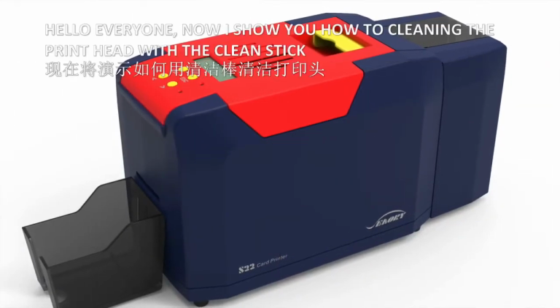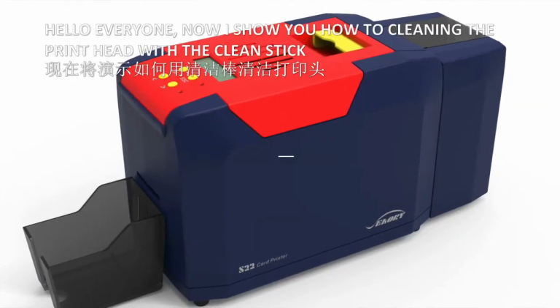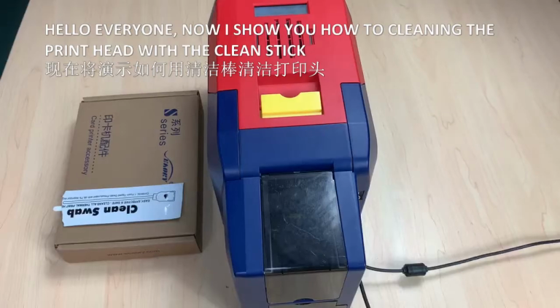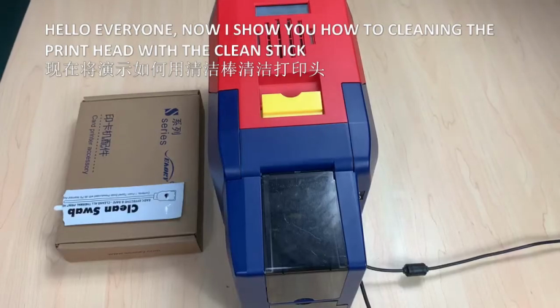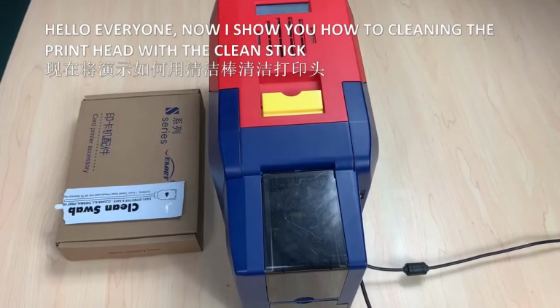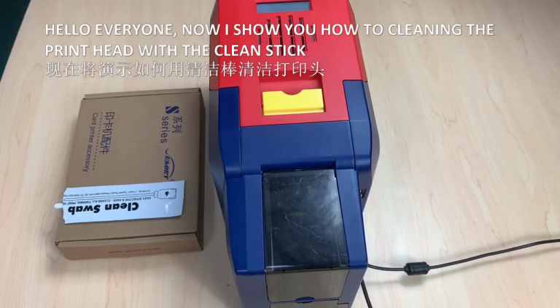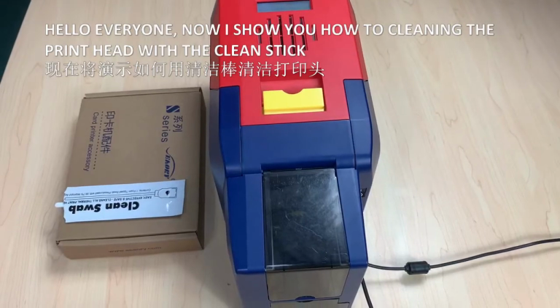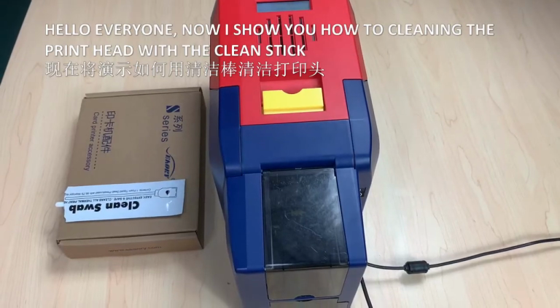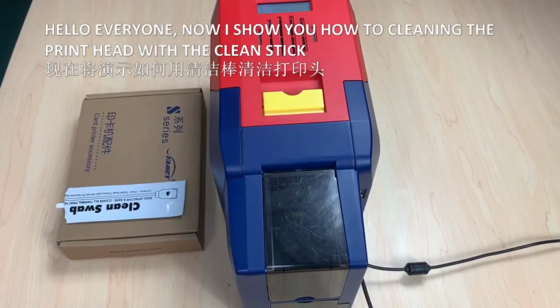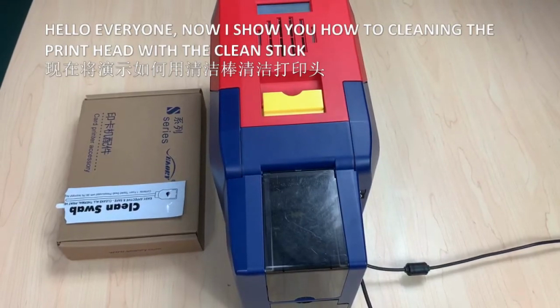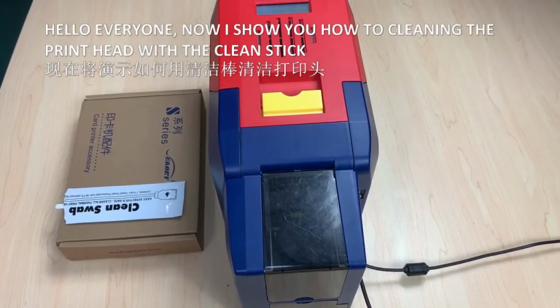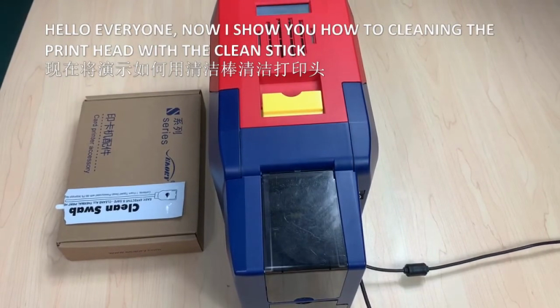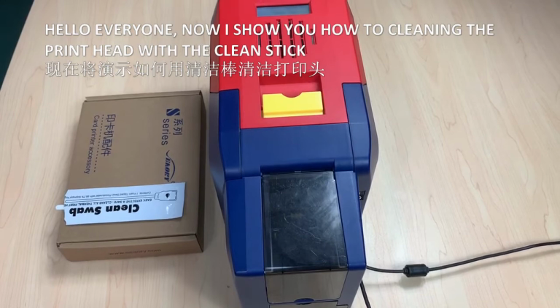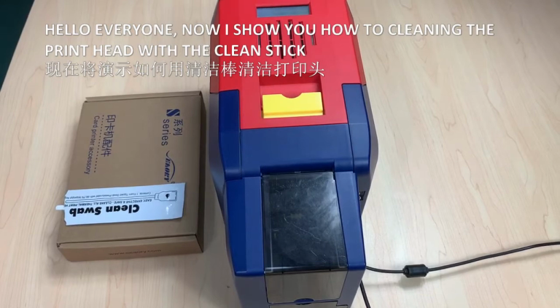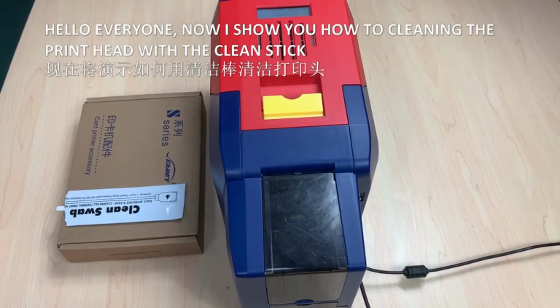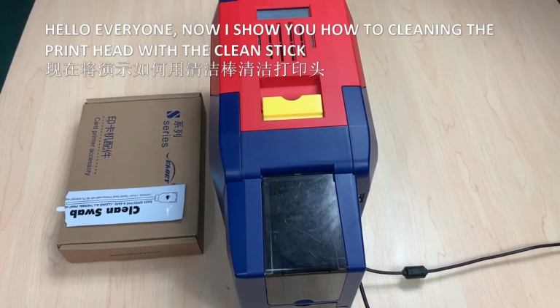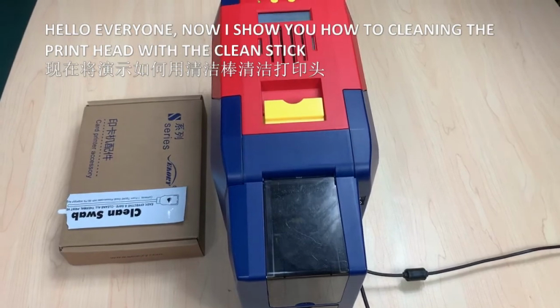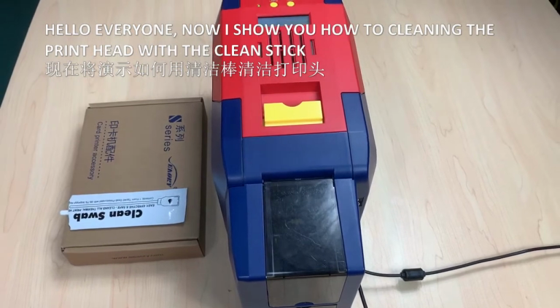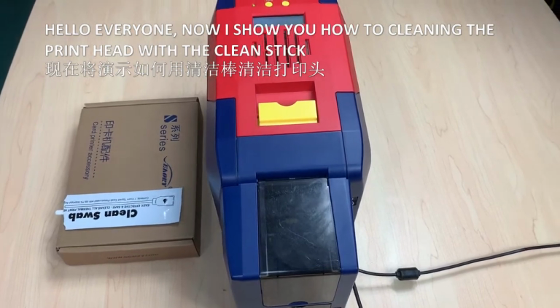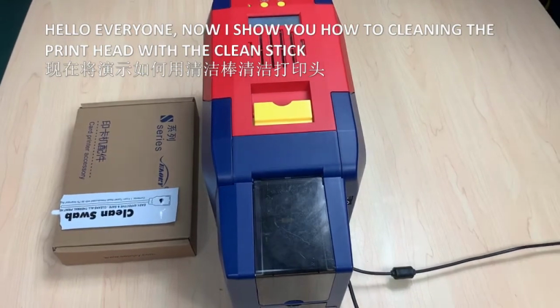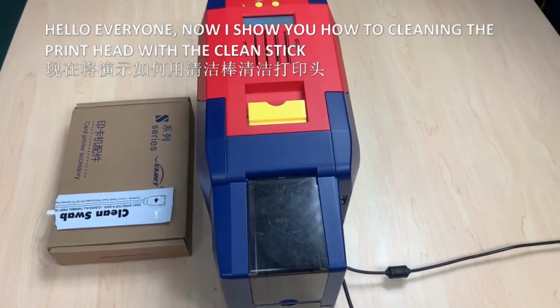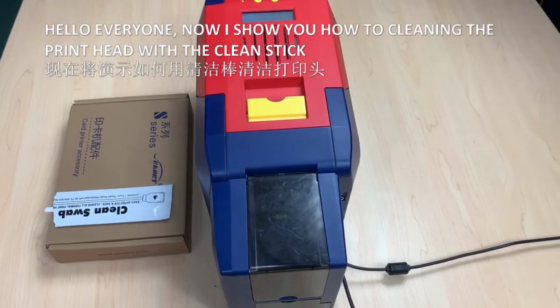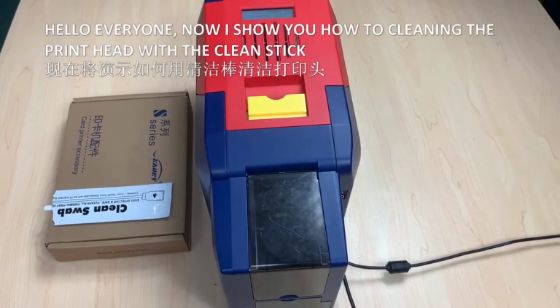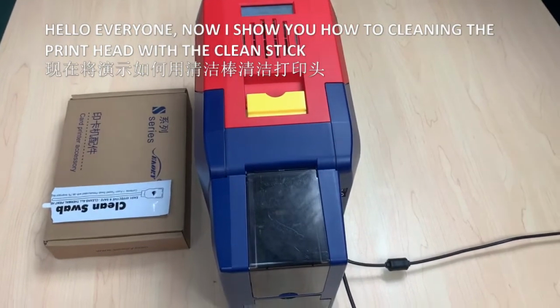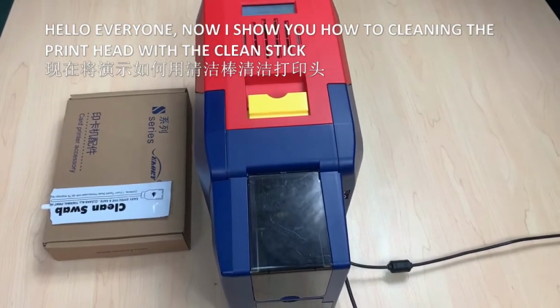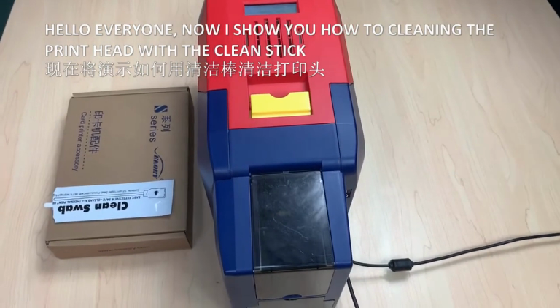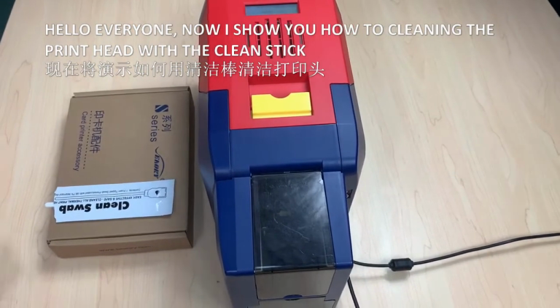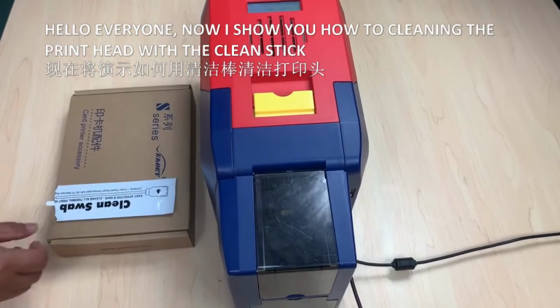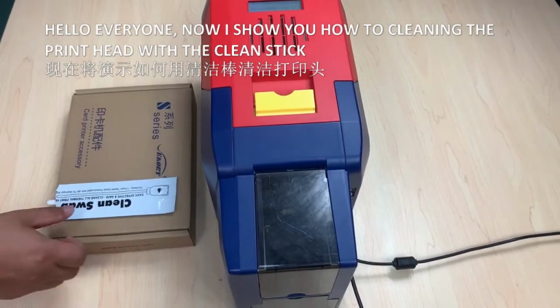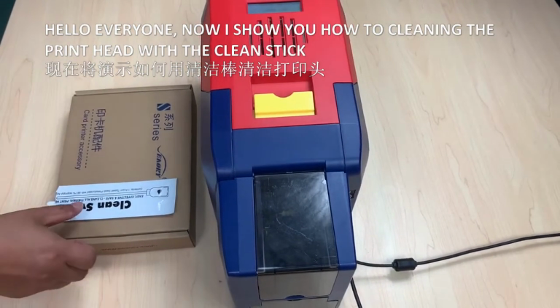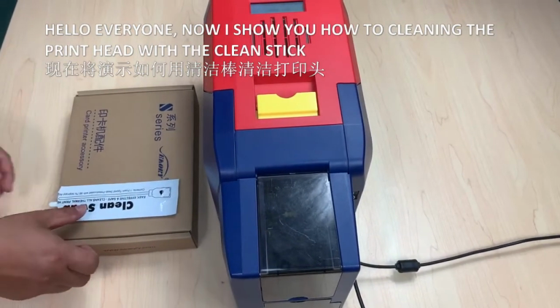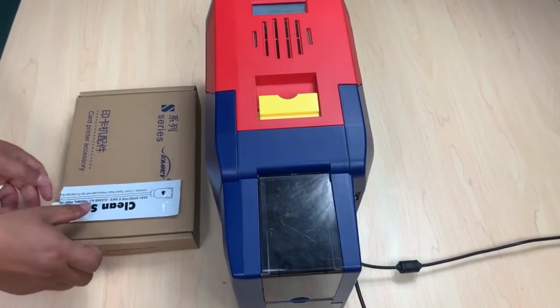Hello everyone, now I will show you how to clean the printer head with the cleaning stick.